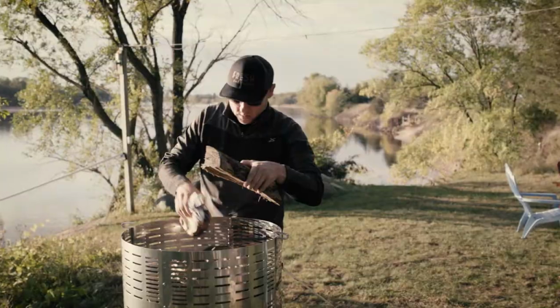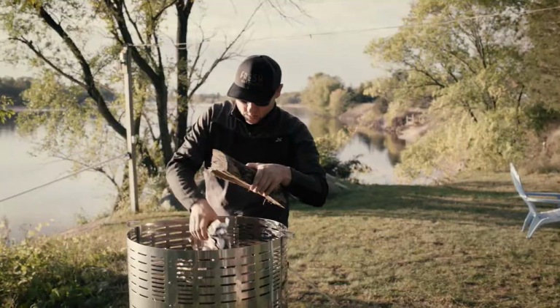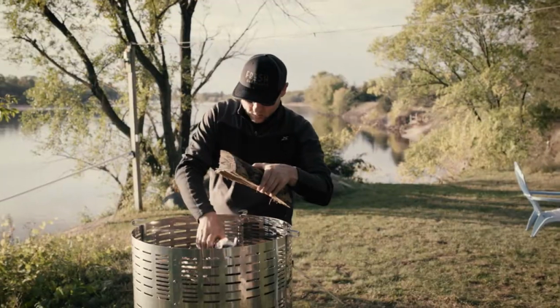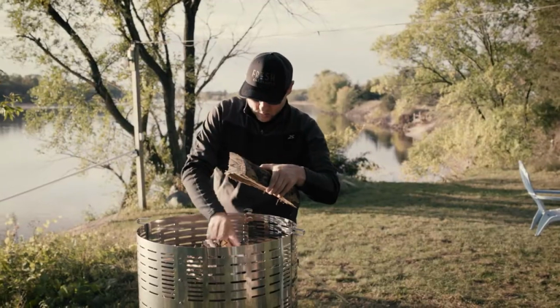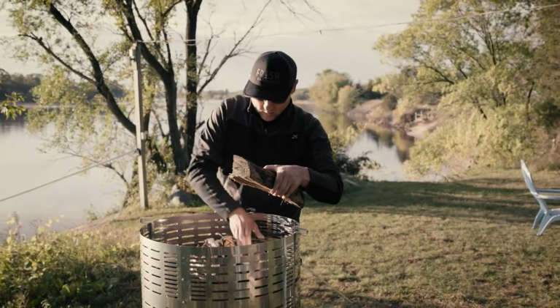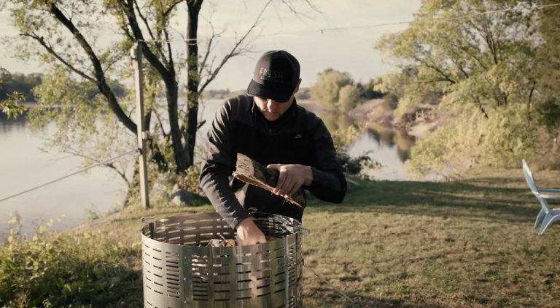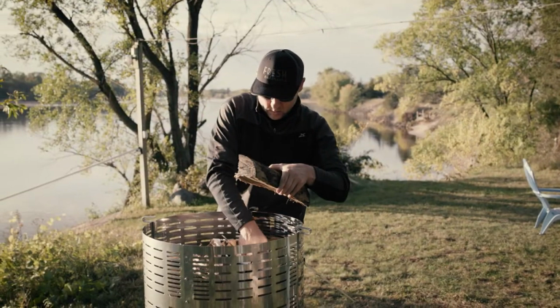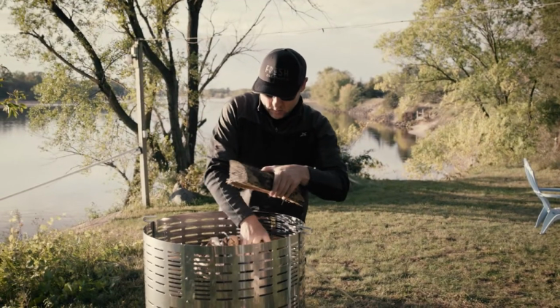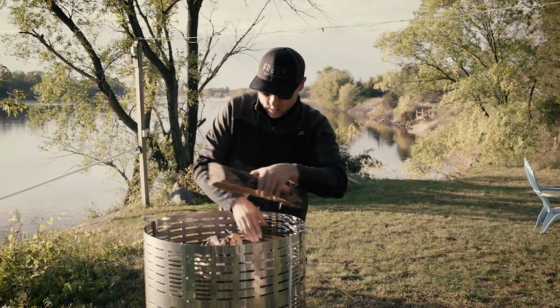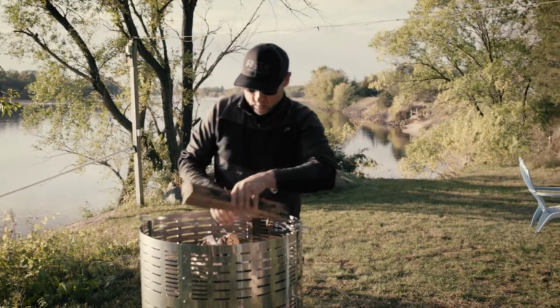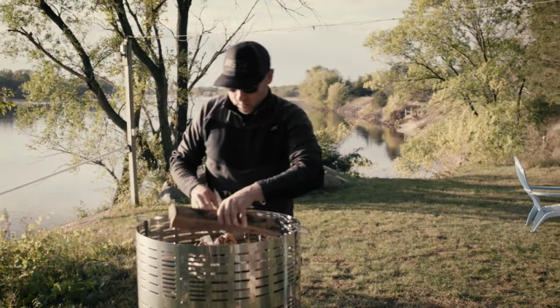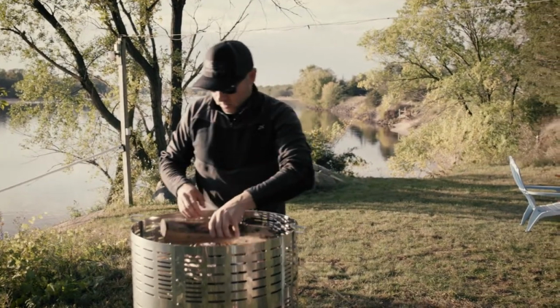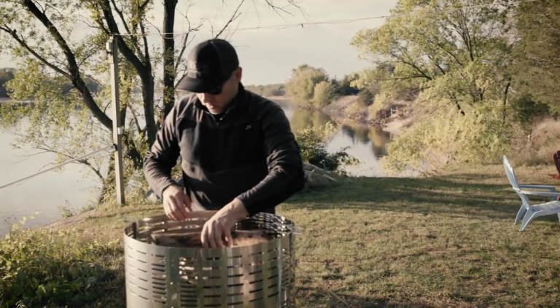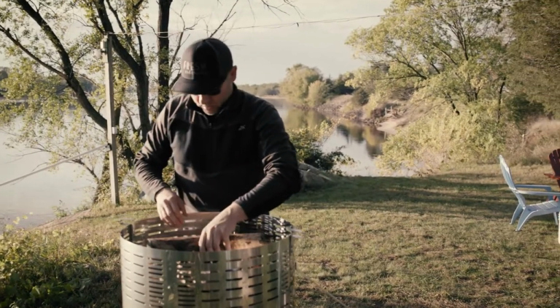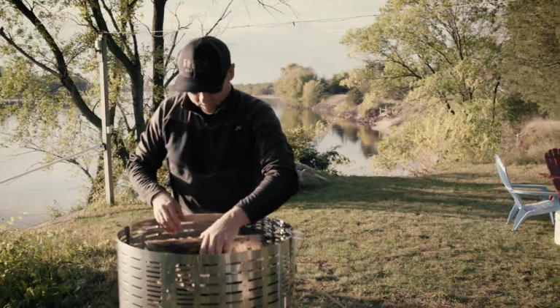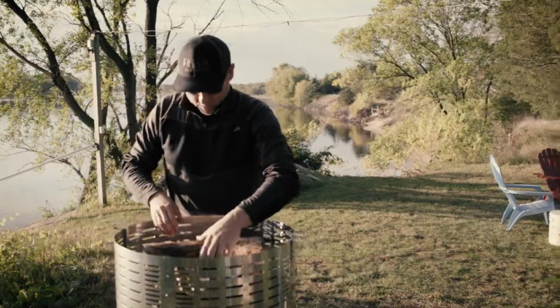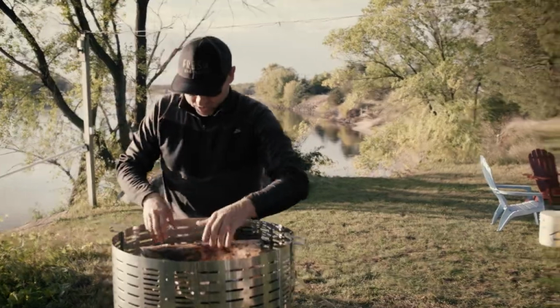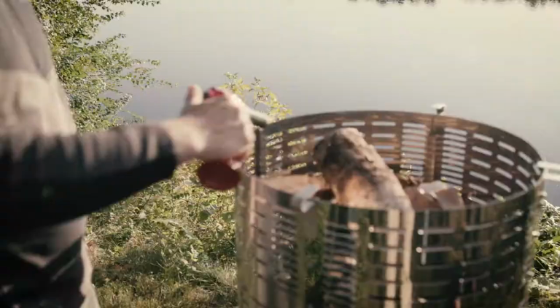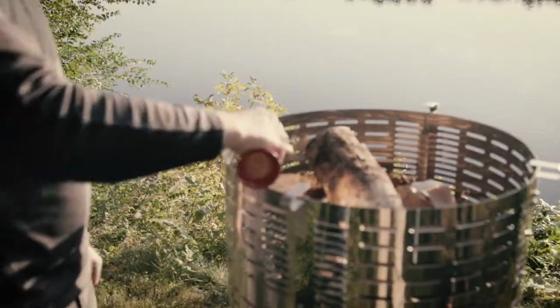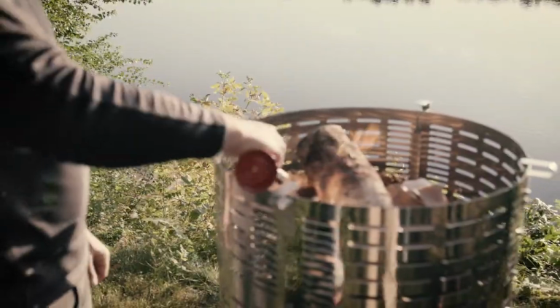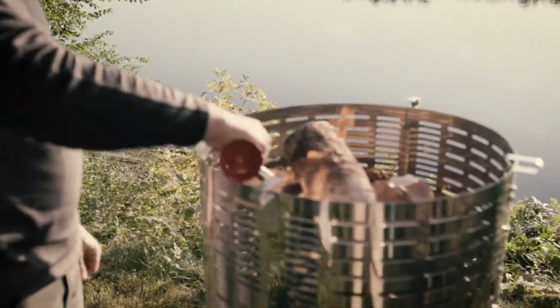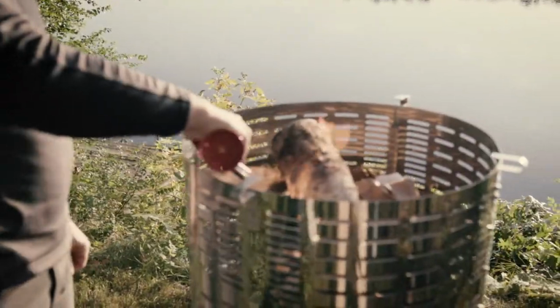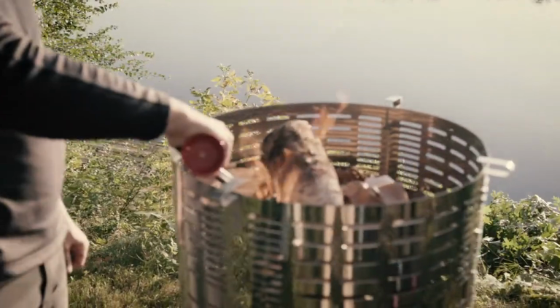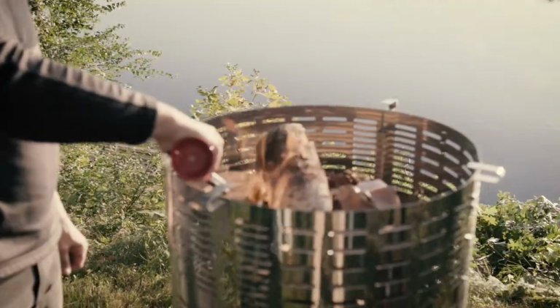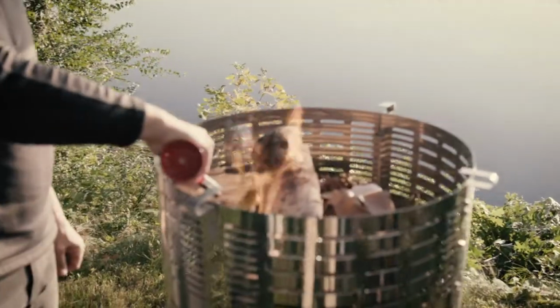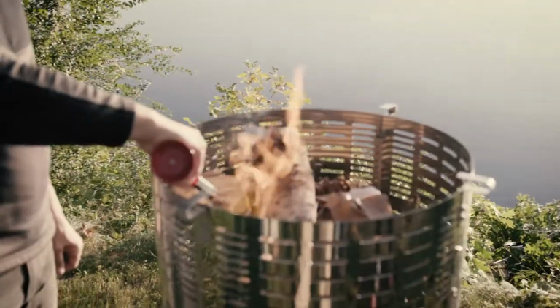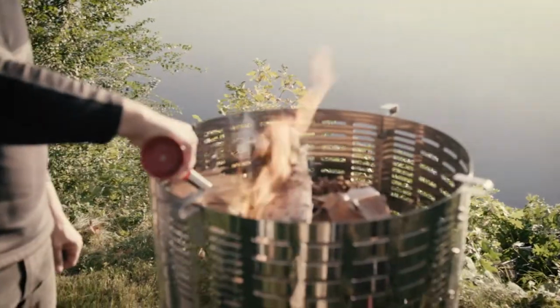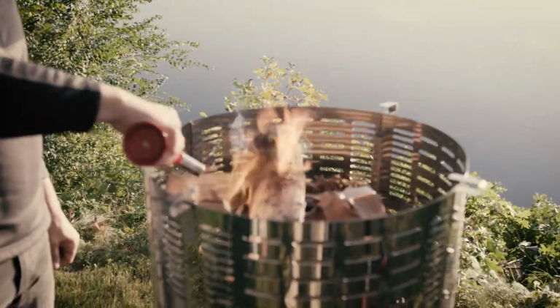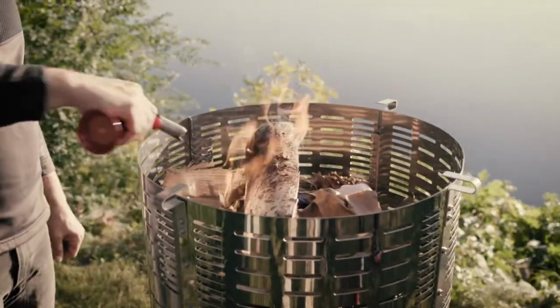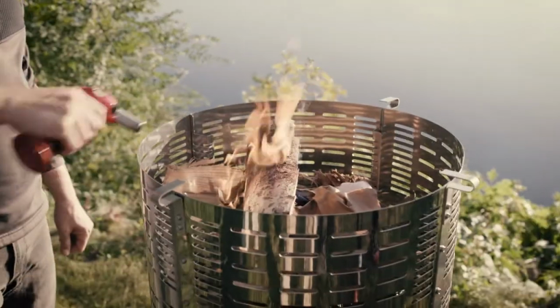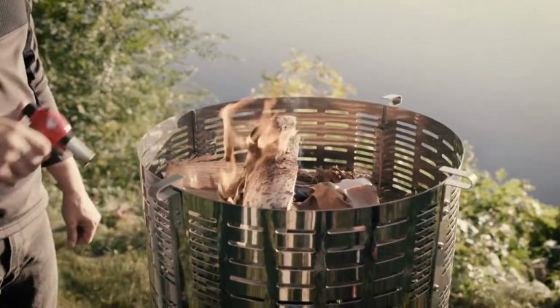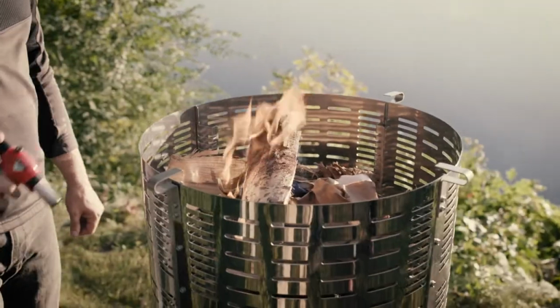You light the incinerator at the top. If you light it at the bottom, it would smoke until the flame breaks through.